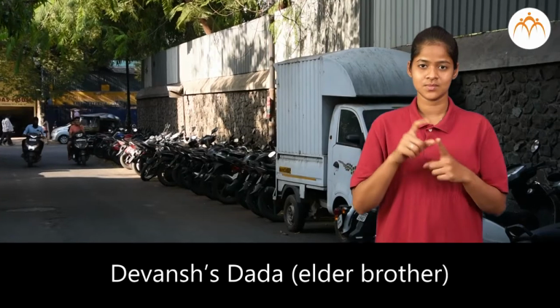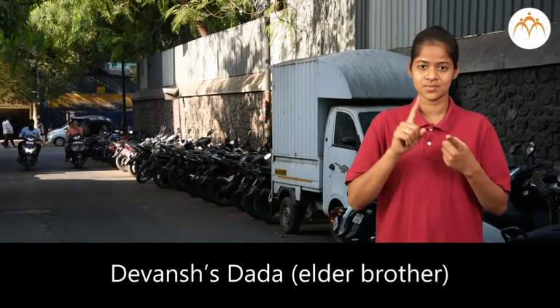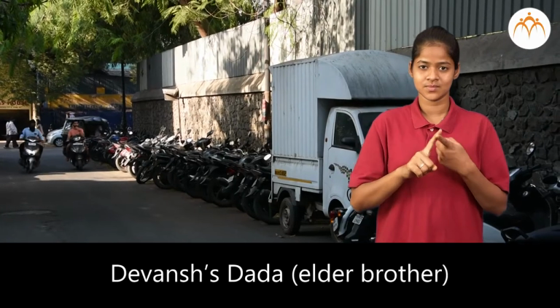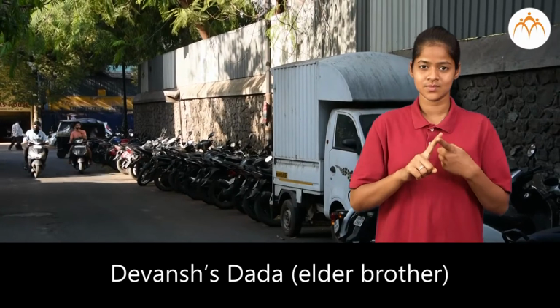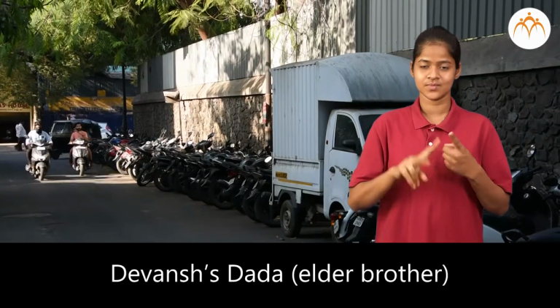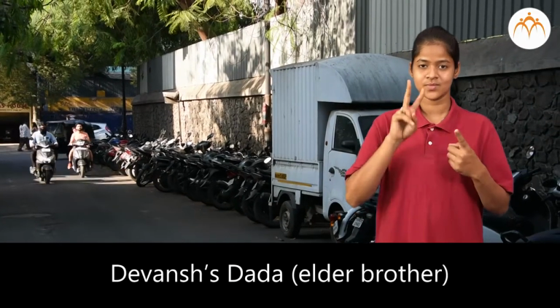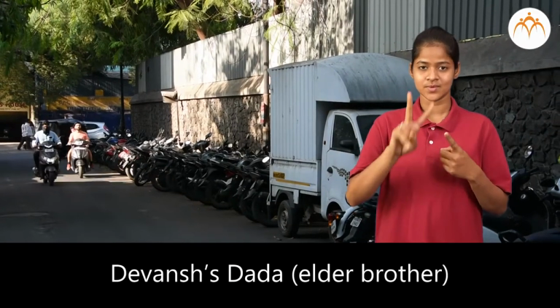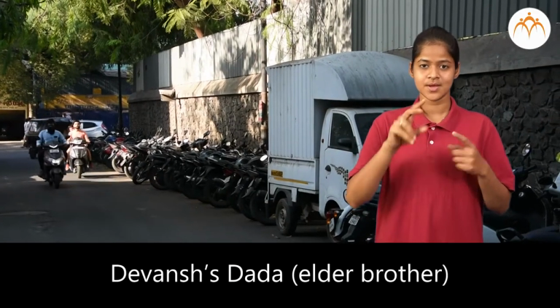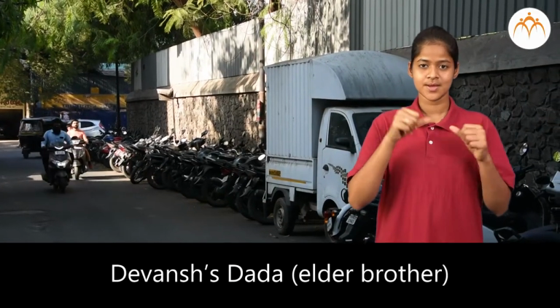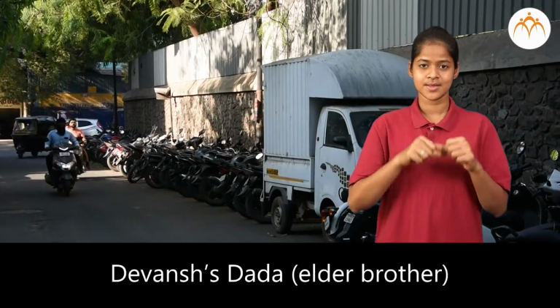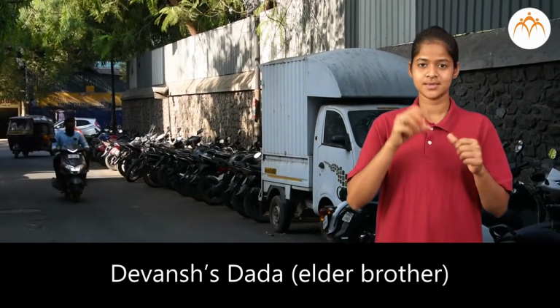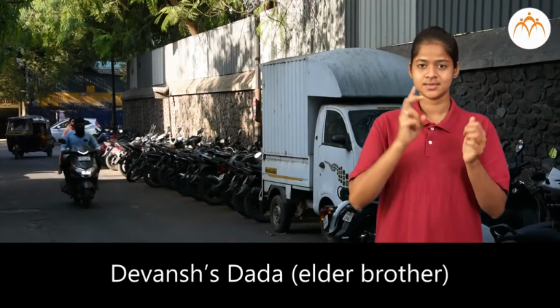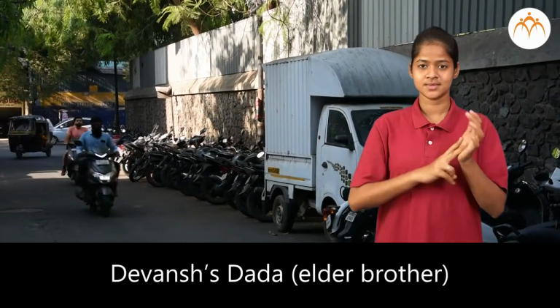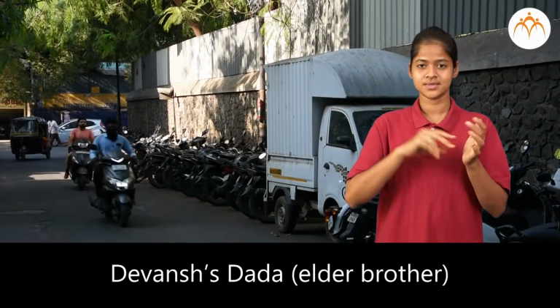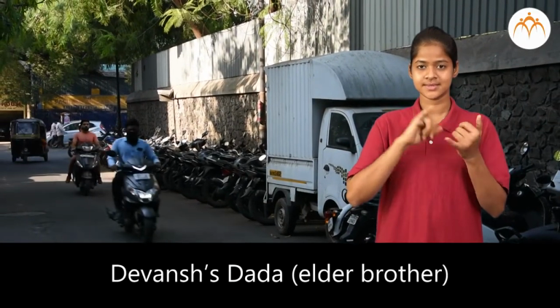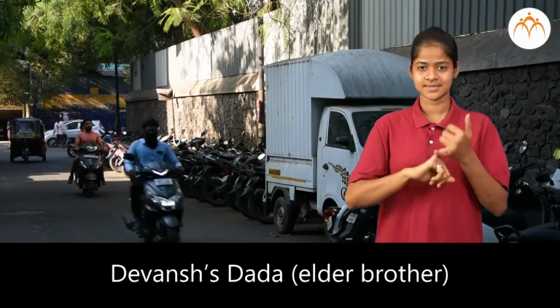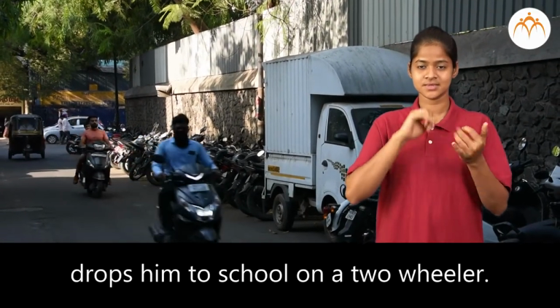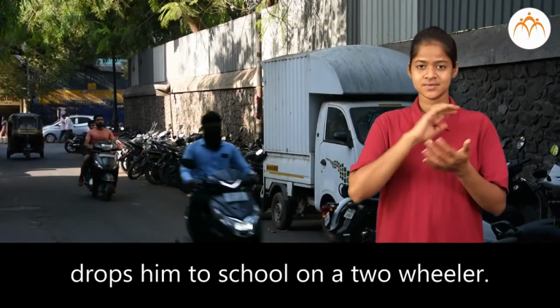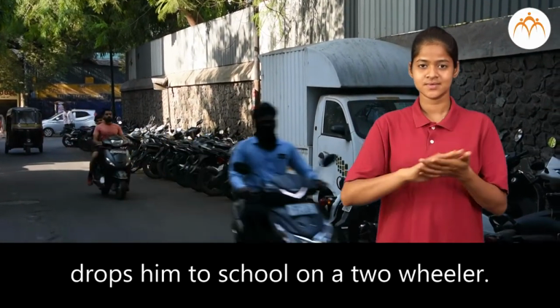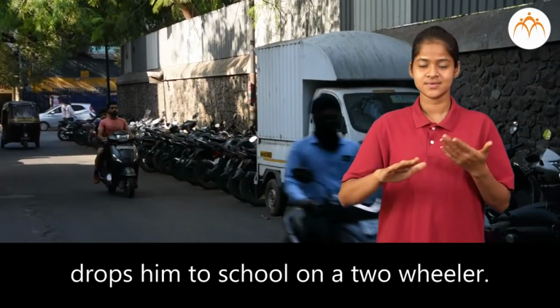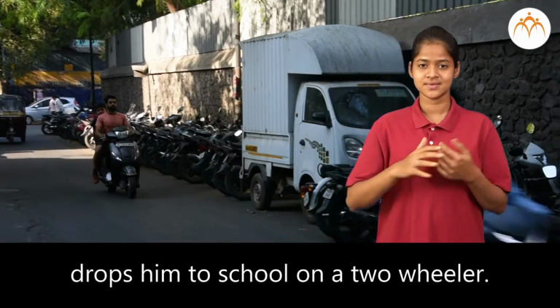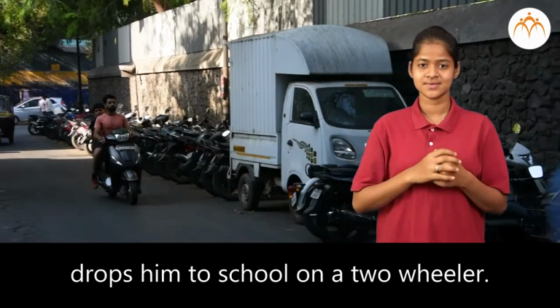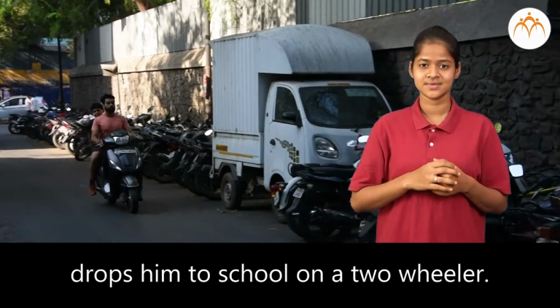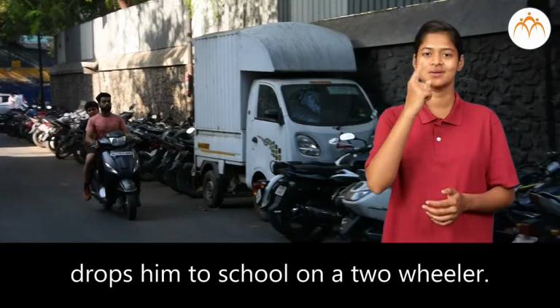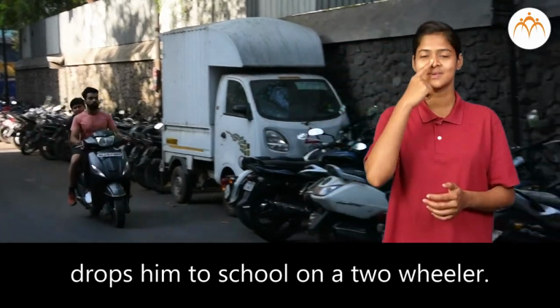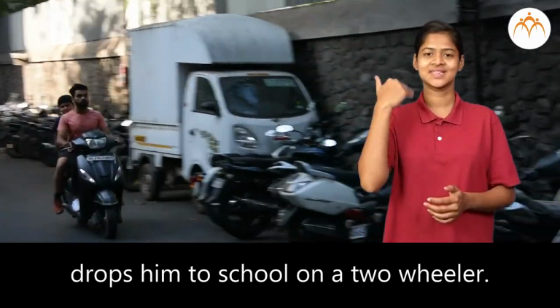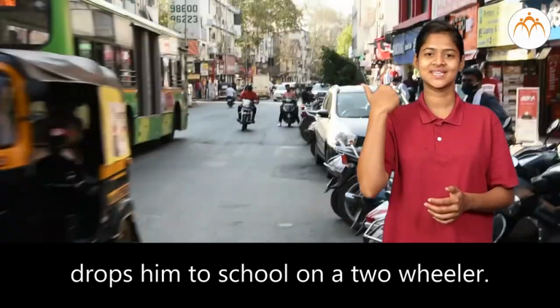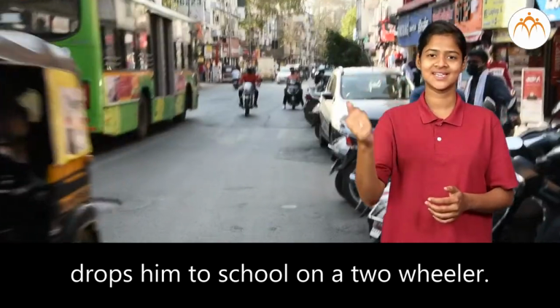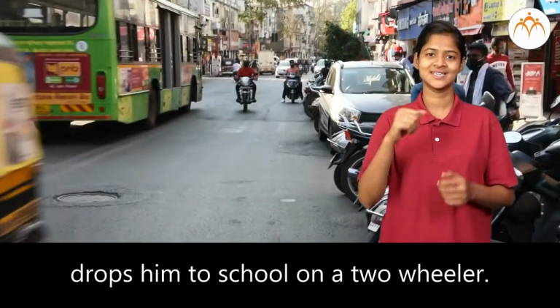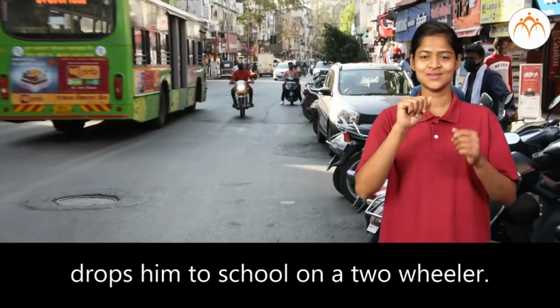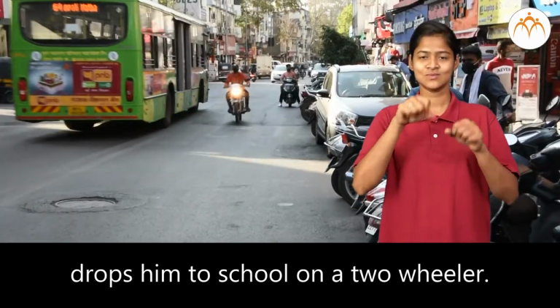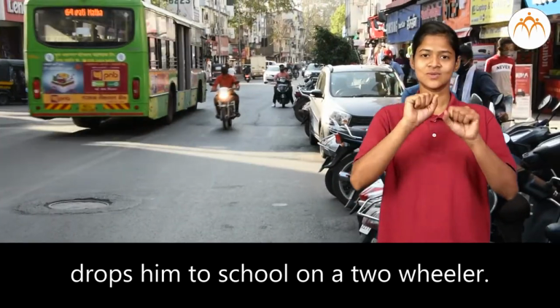Devansha's dada, elder brother, drops him to school on a two-wheeler.